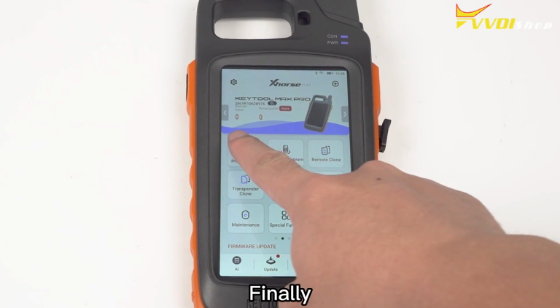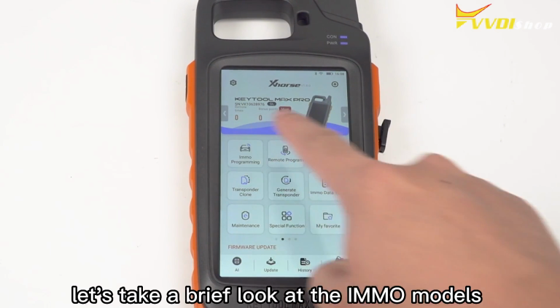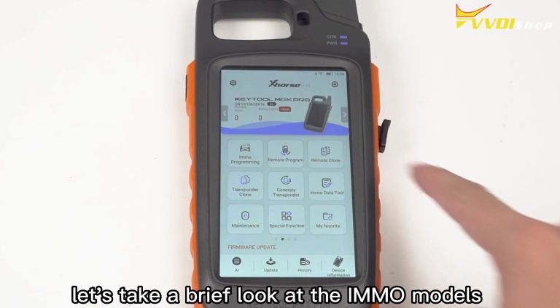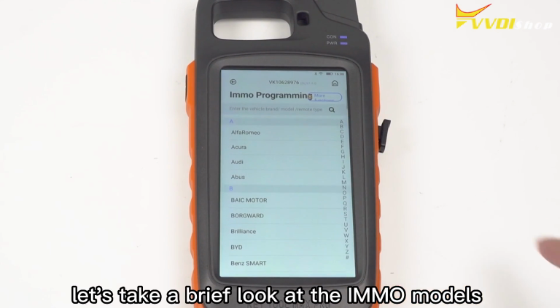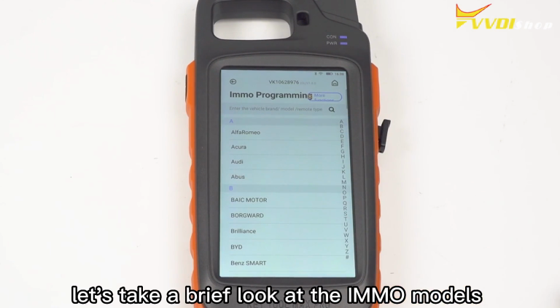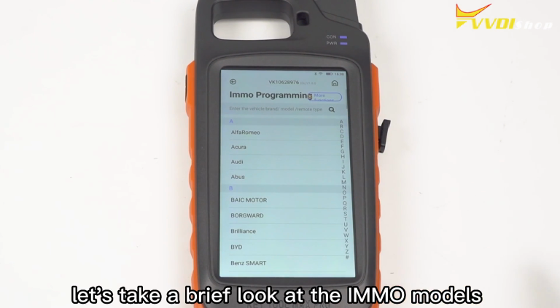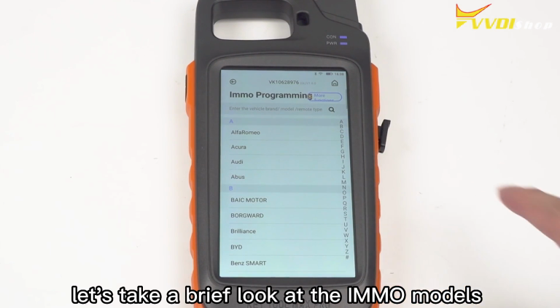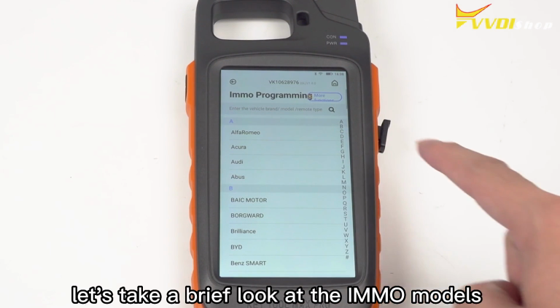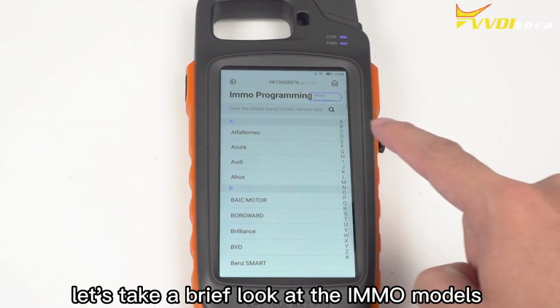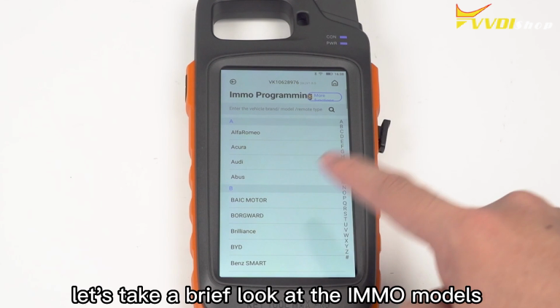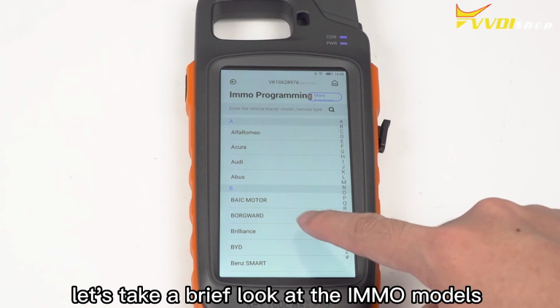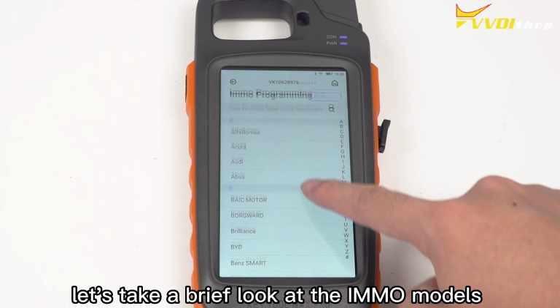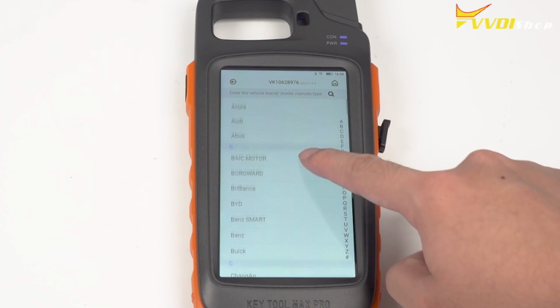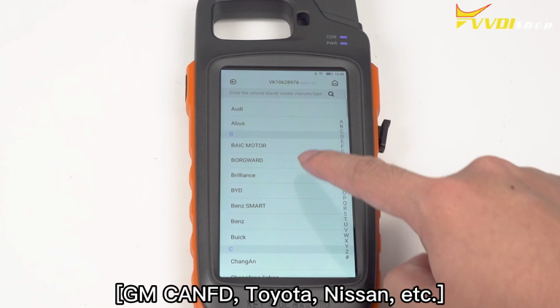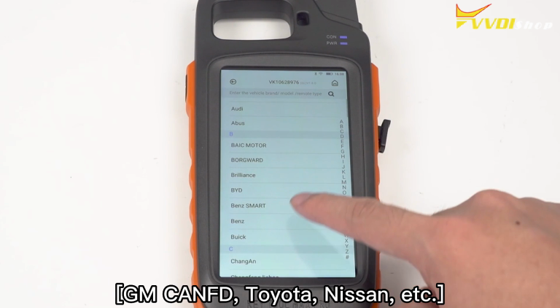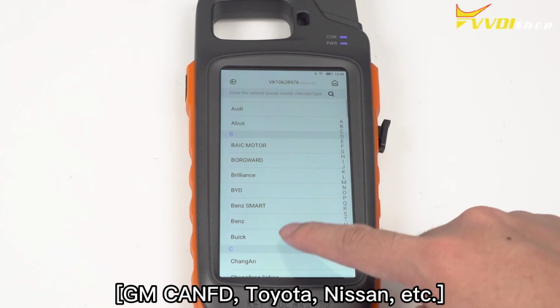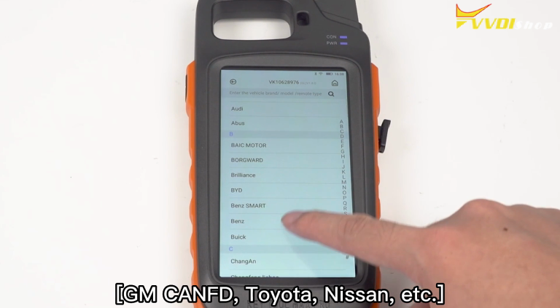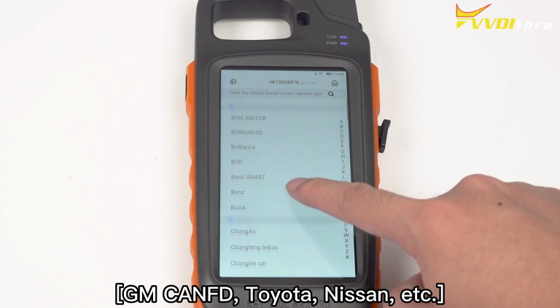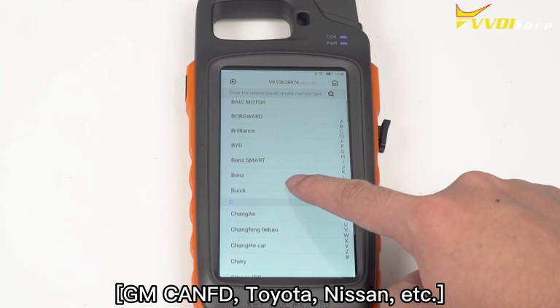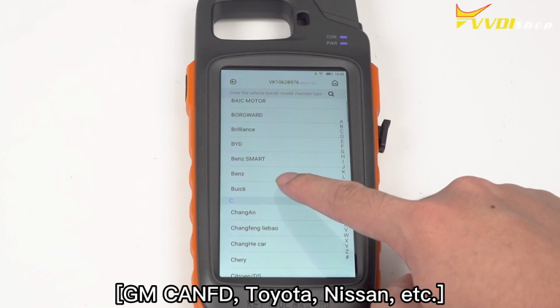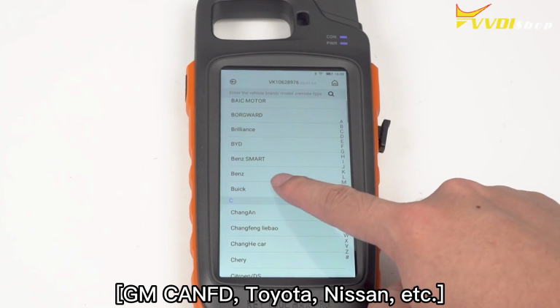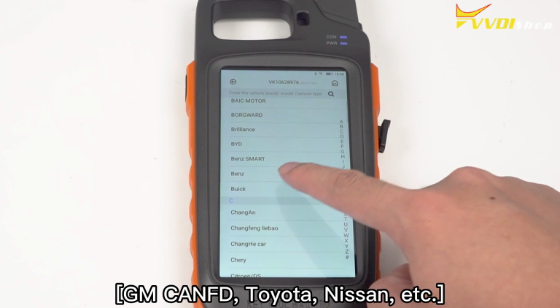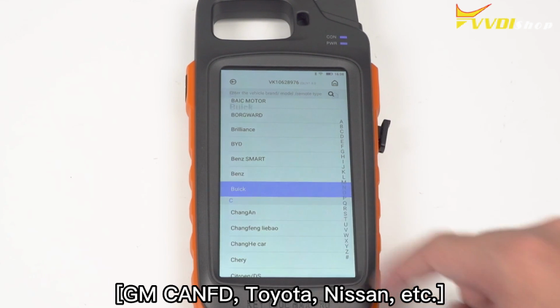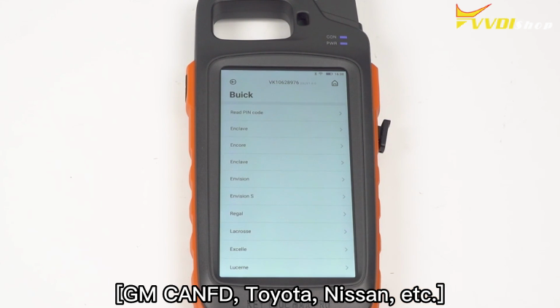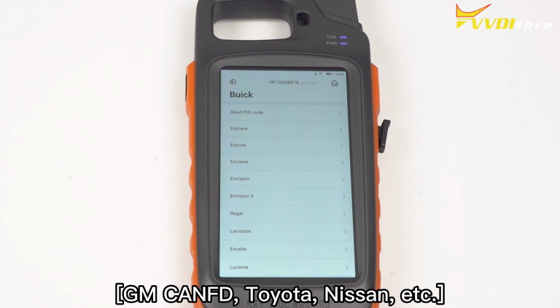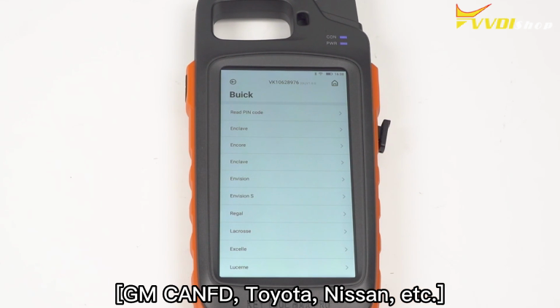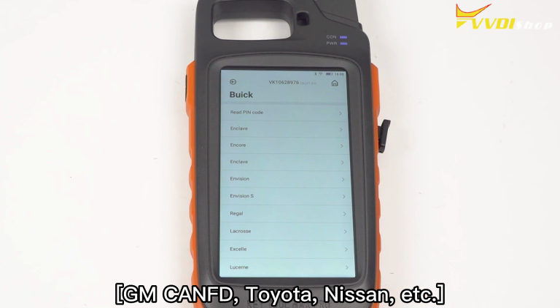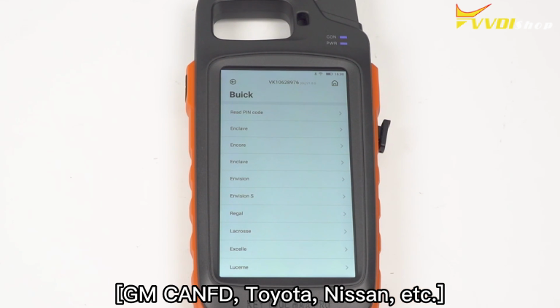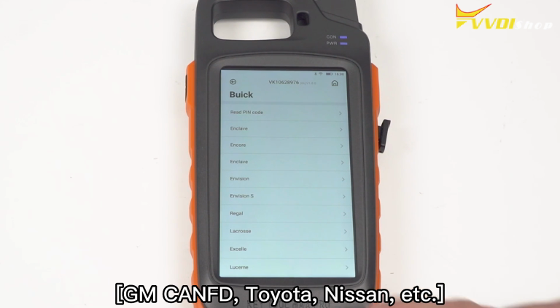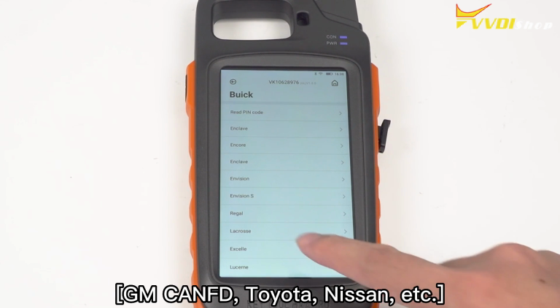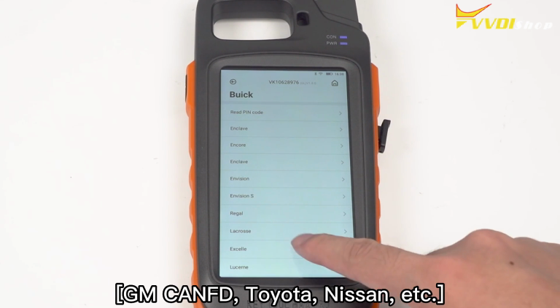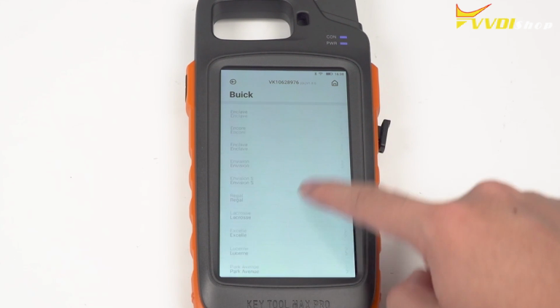Finally, let's take a brief look at the IMO models: GMC-ANFD, Toyota, Nissan, etc.